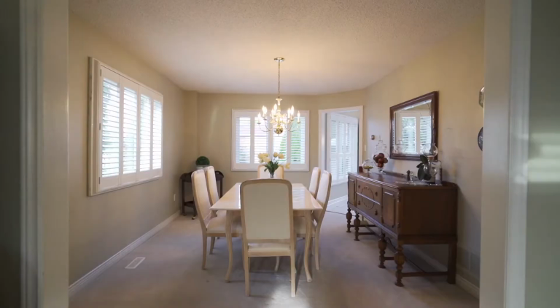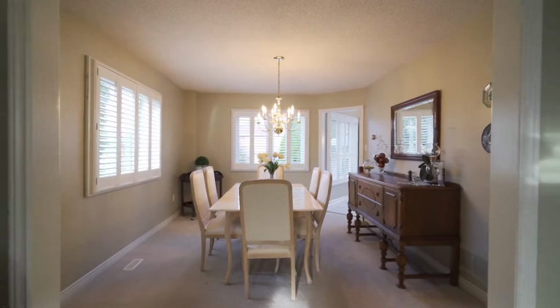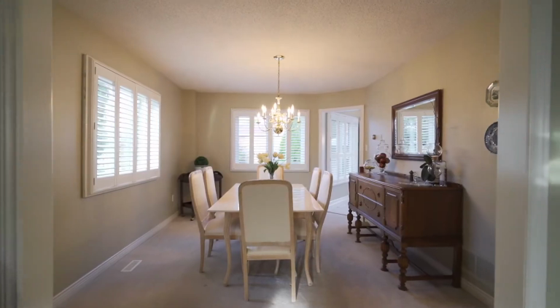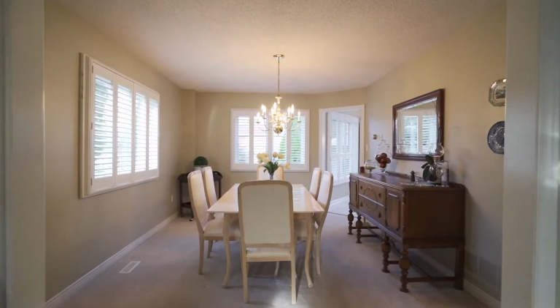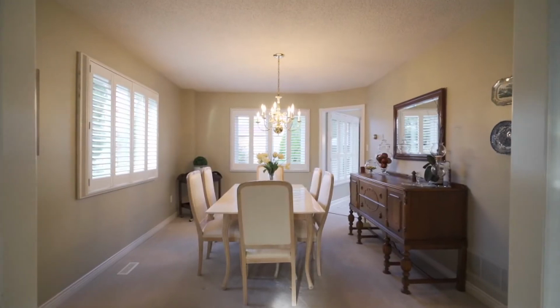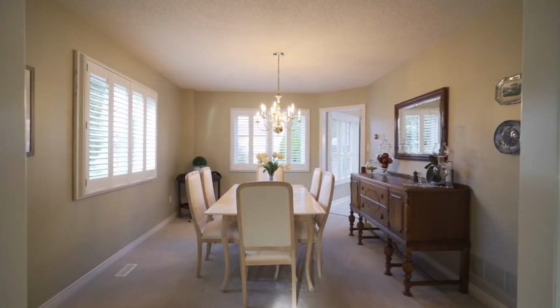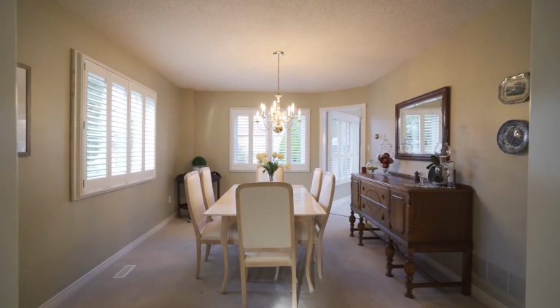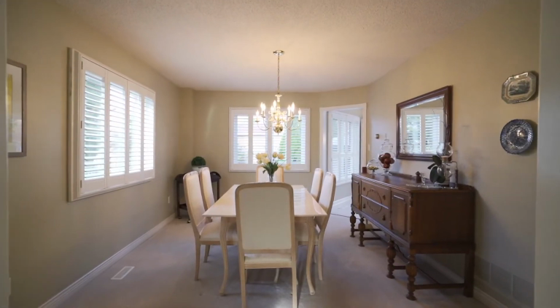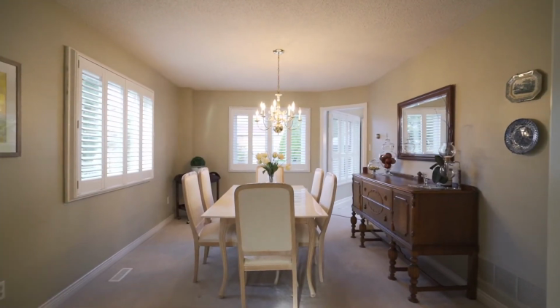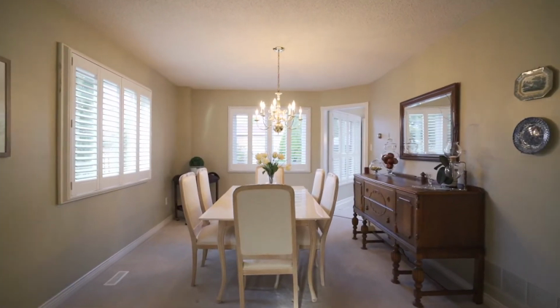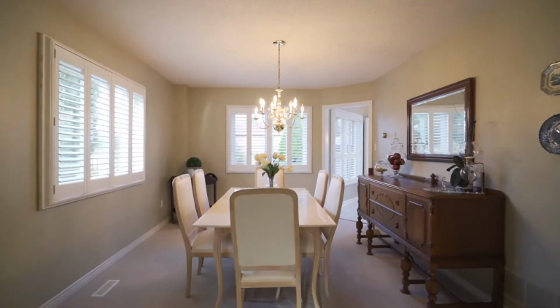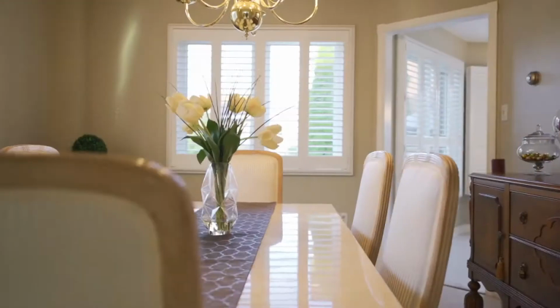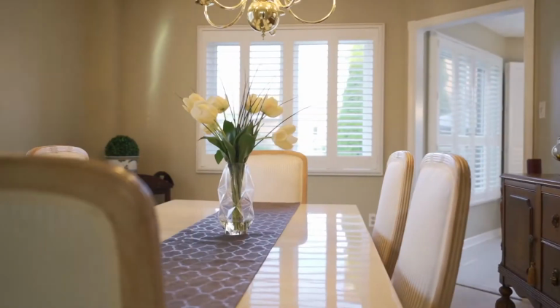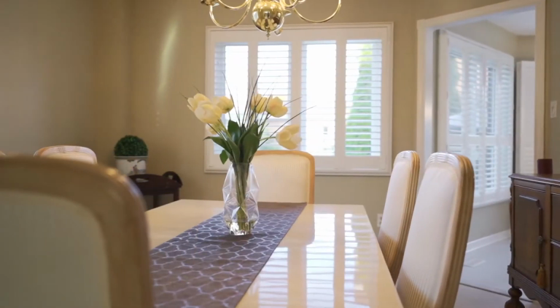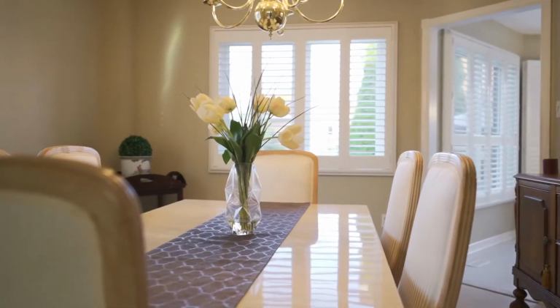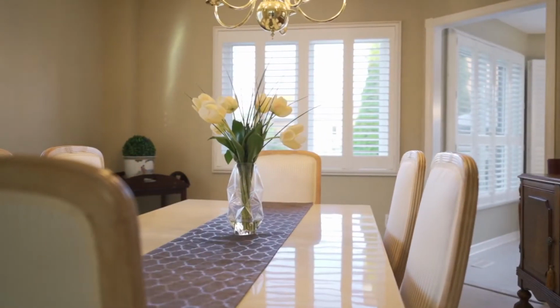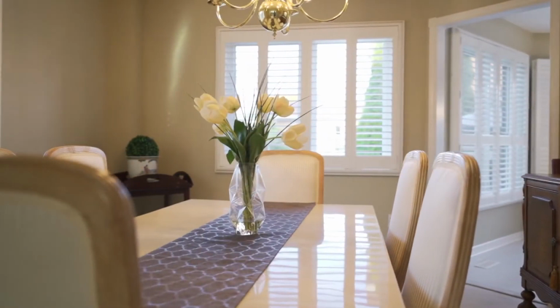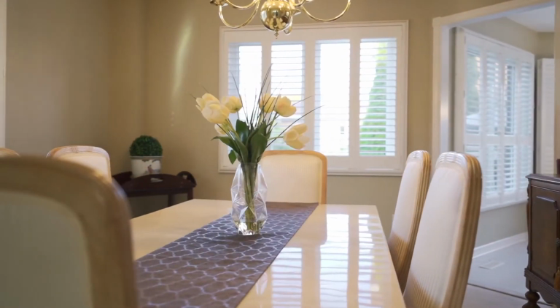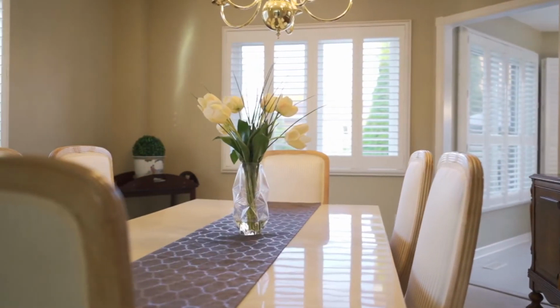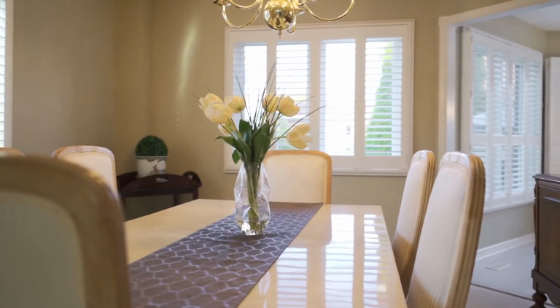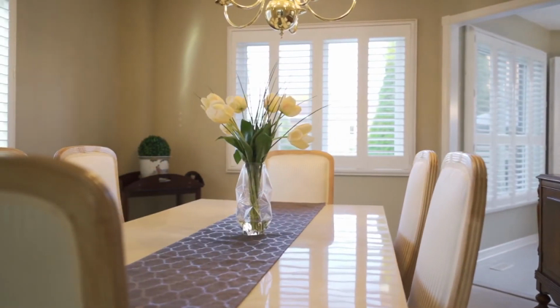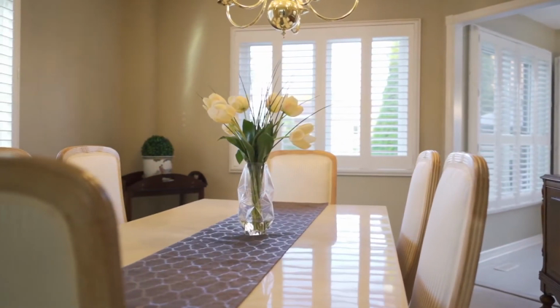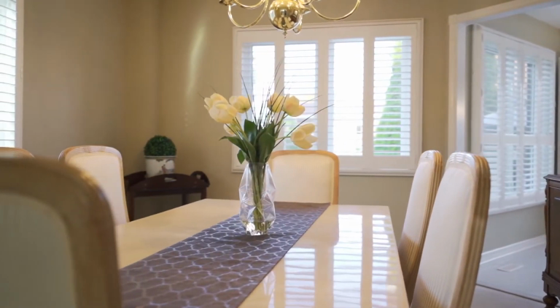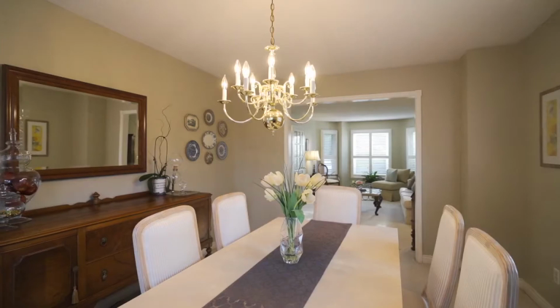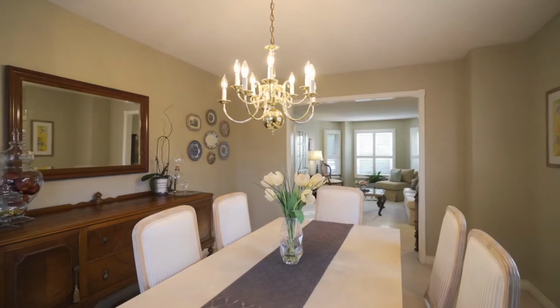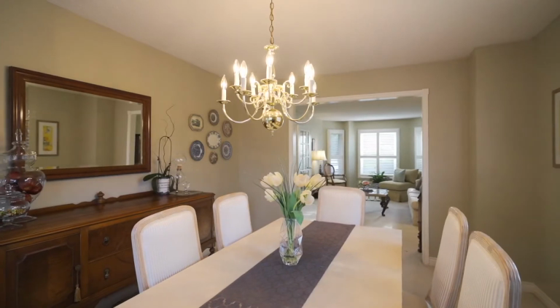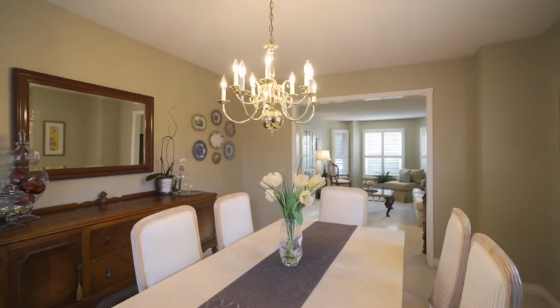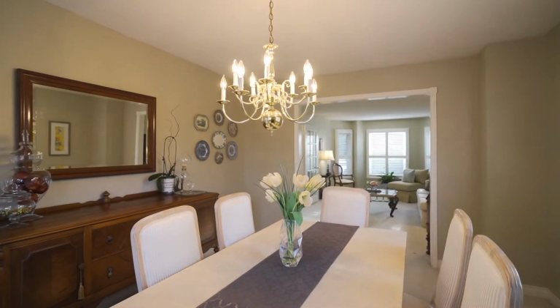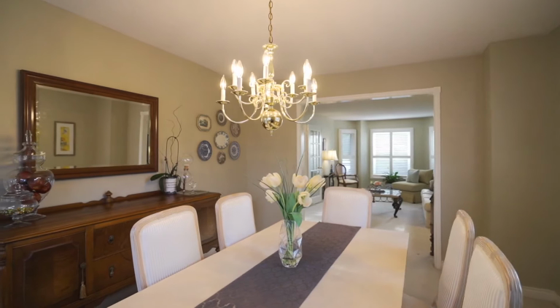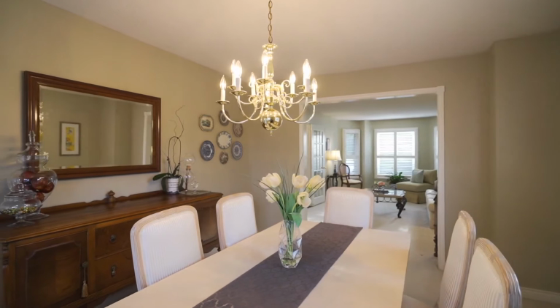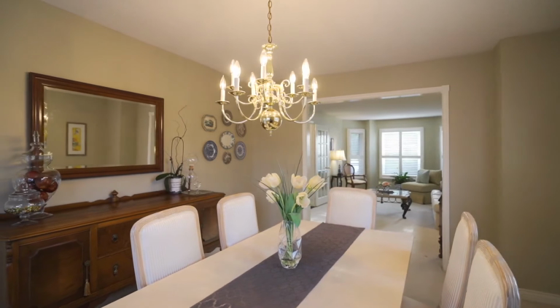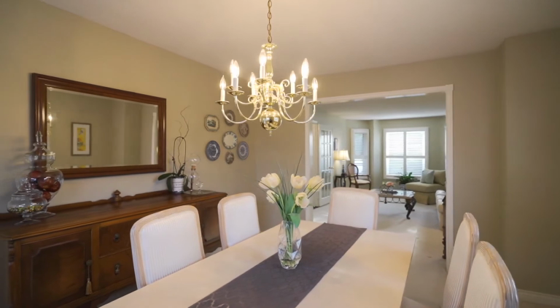Most newer windows, California shutters, newer insulated garage doors and more.